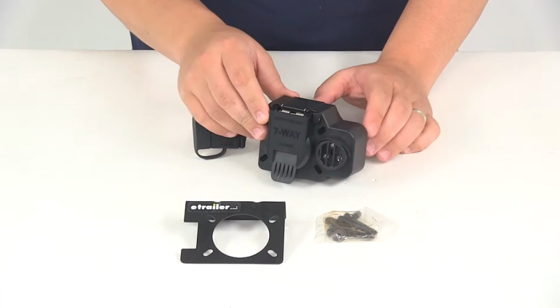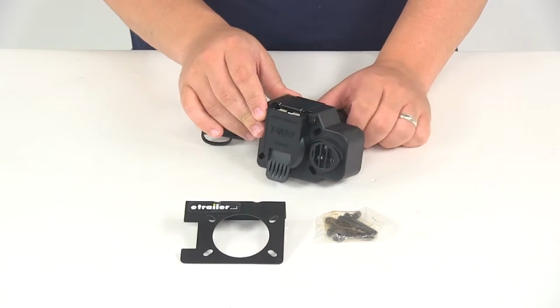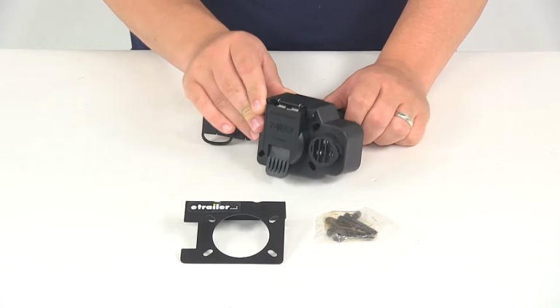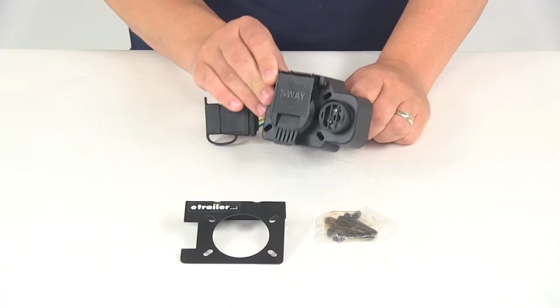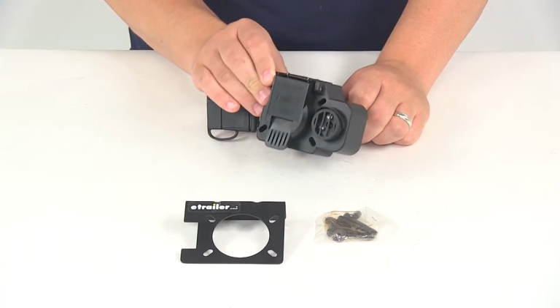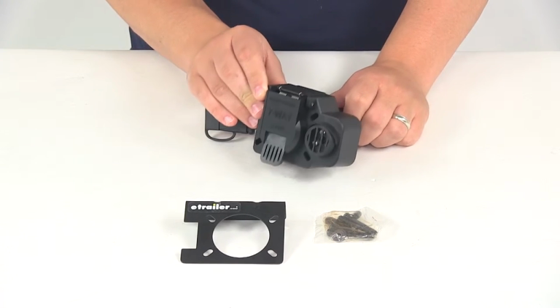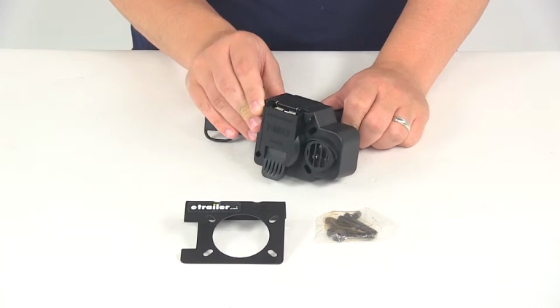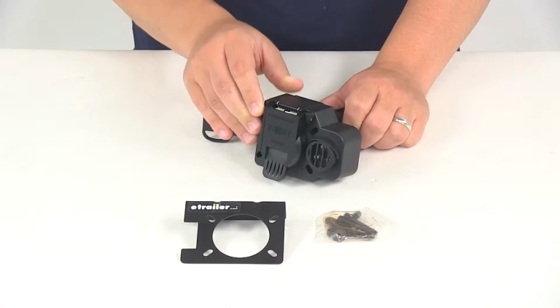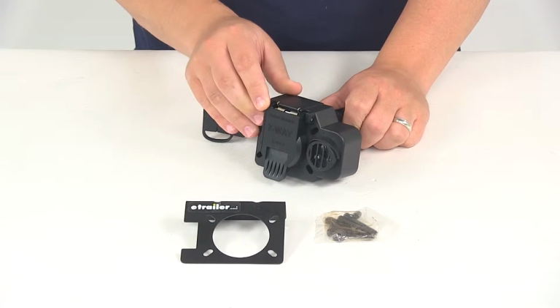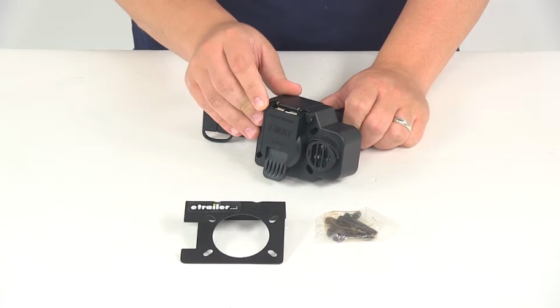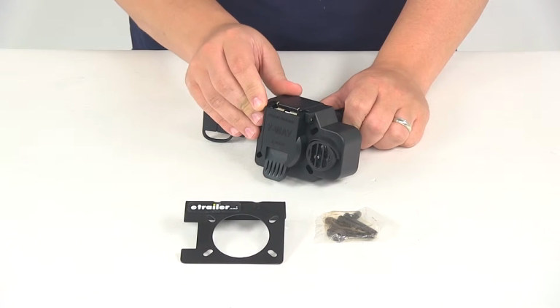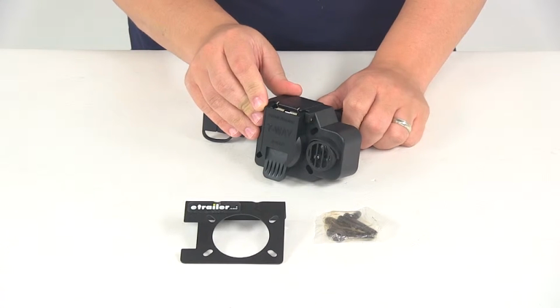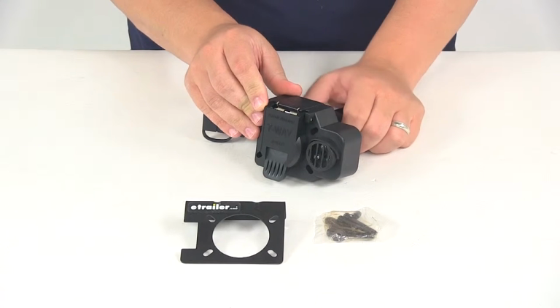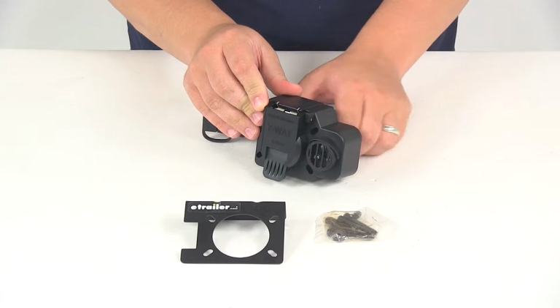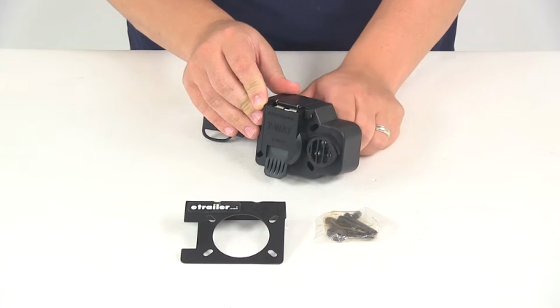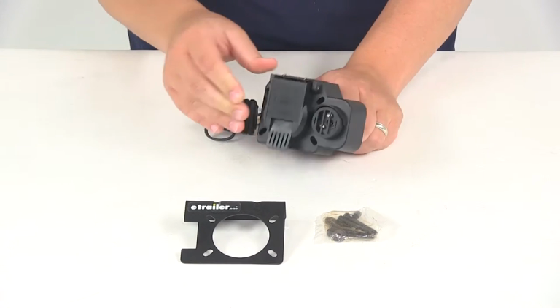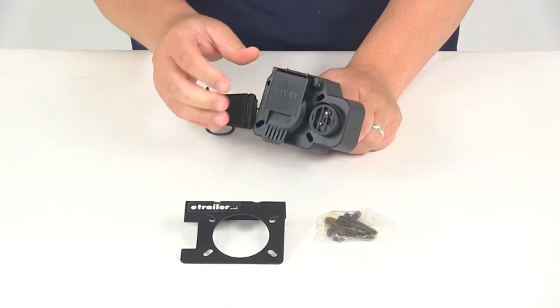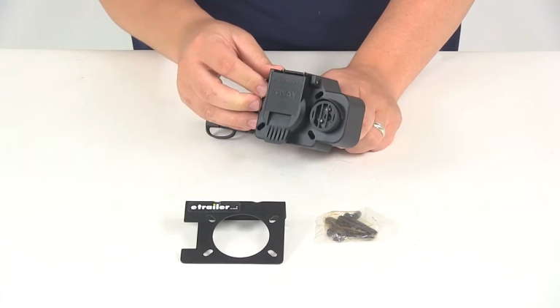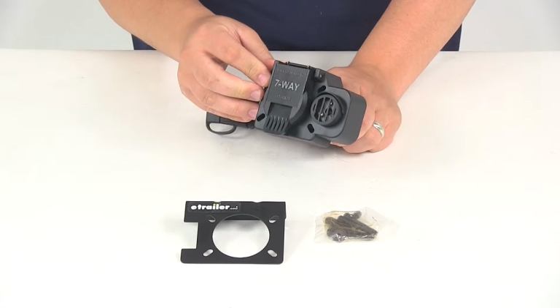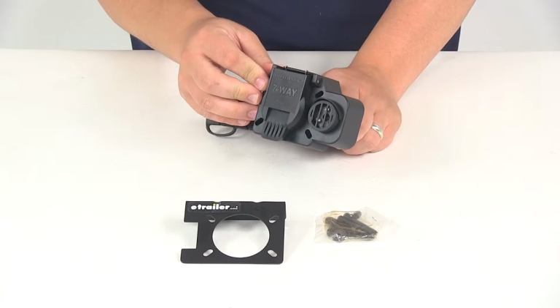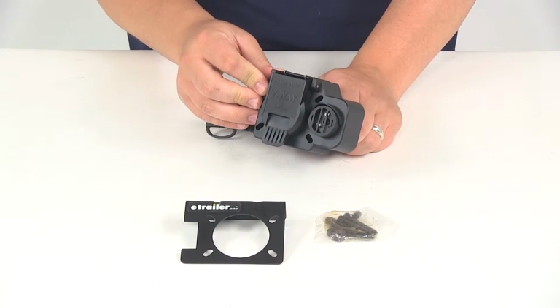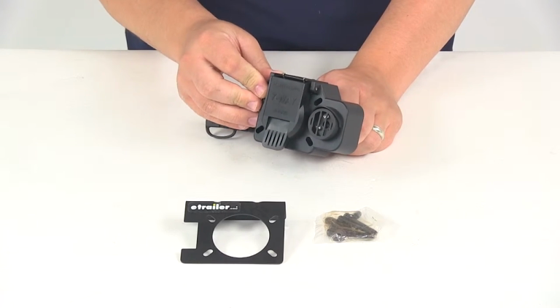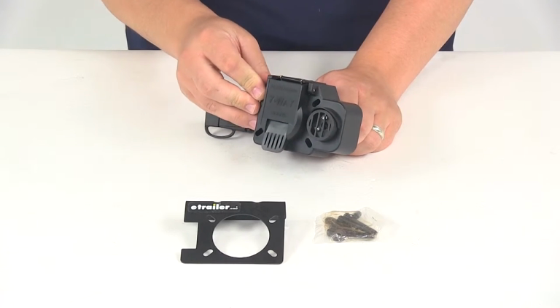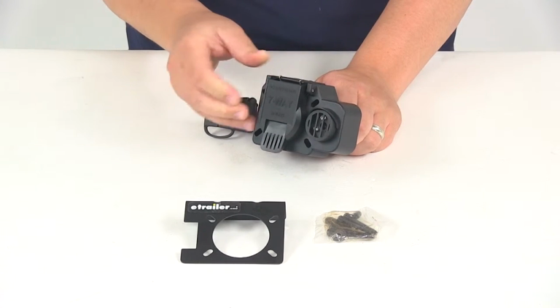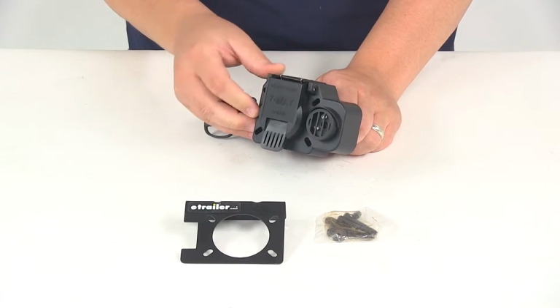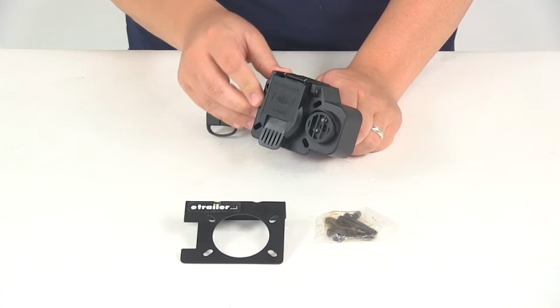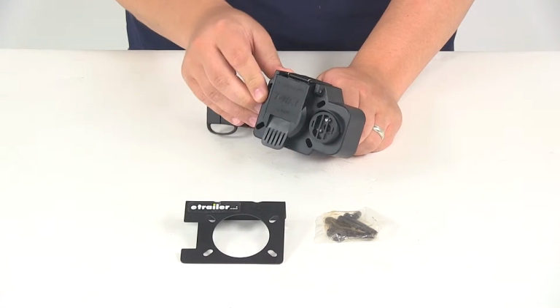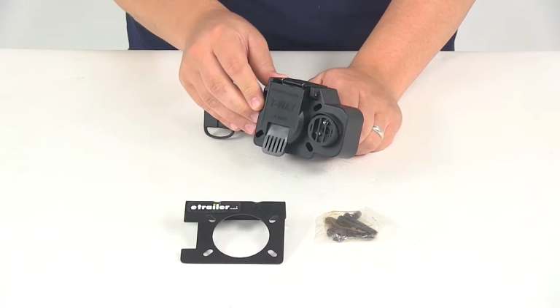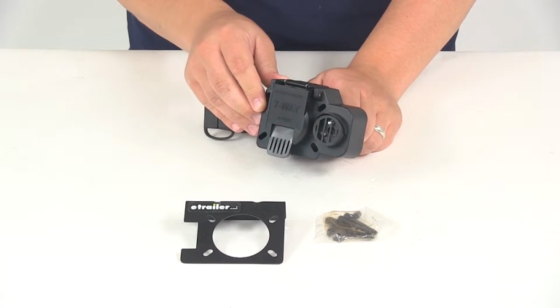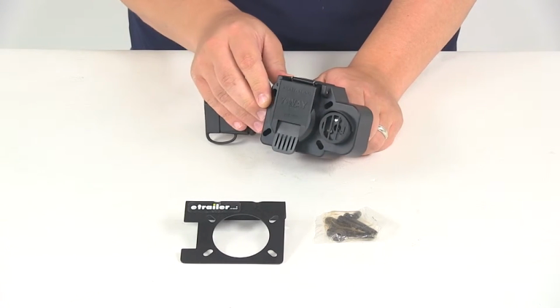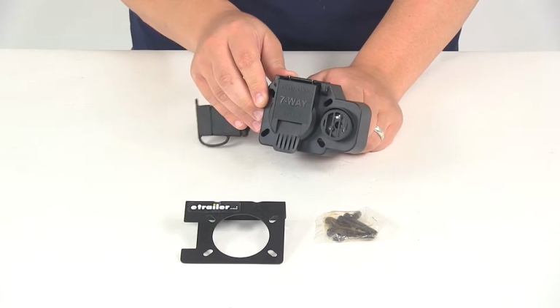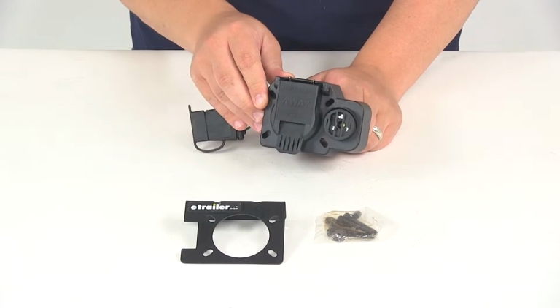The unit is going to be constructed of a durable plastic material, so it's very strong and durable as well as corrosion resistant.